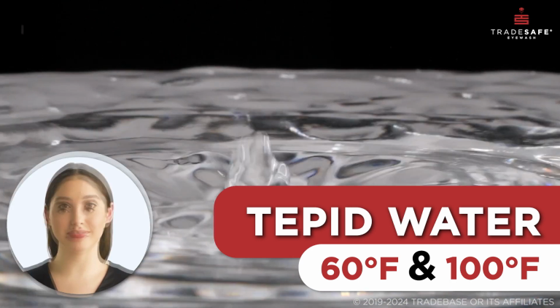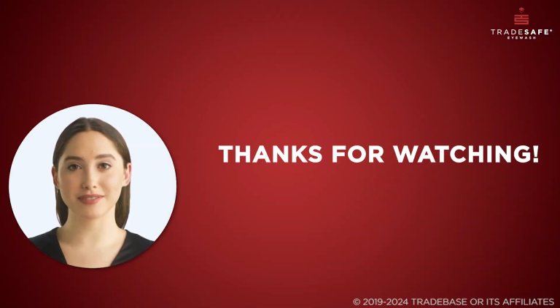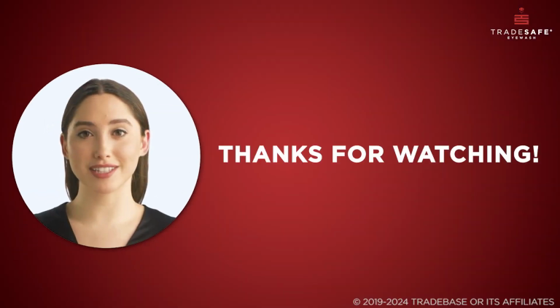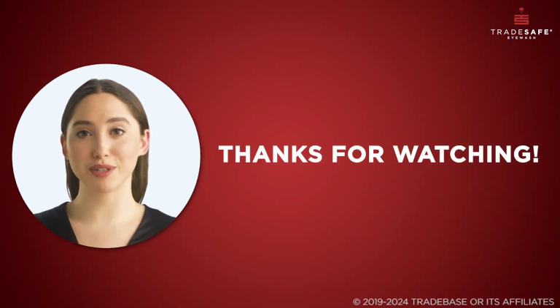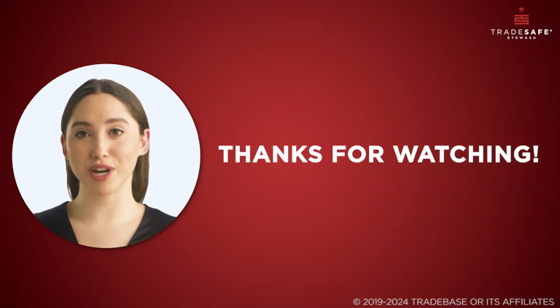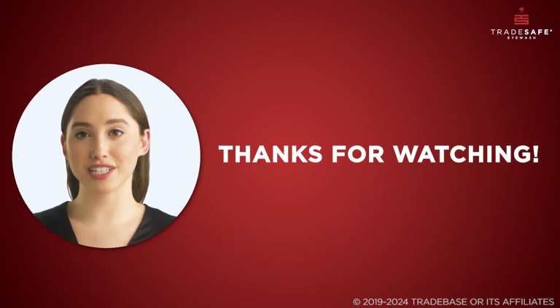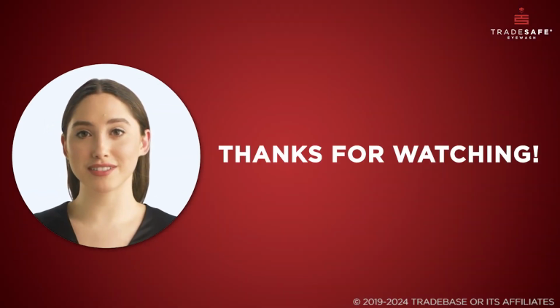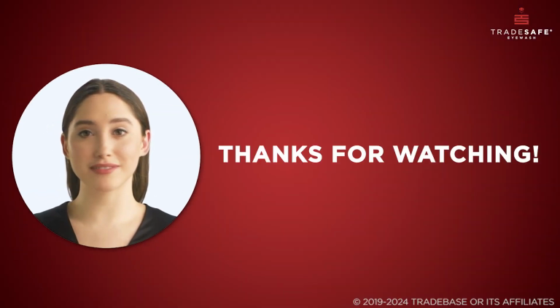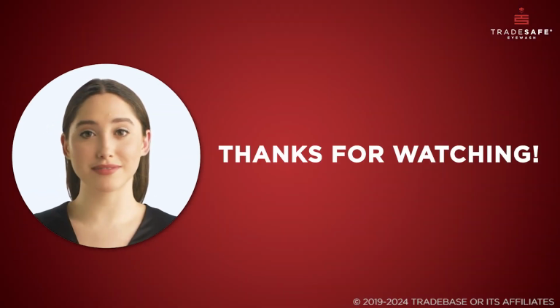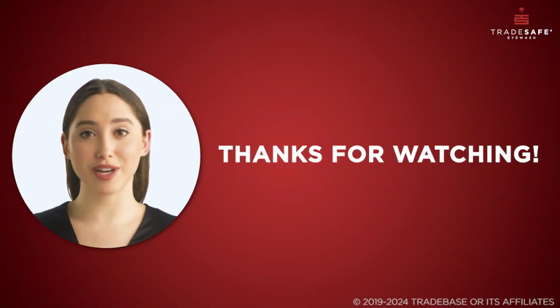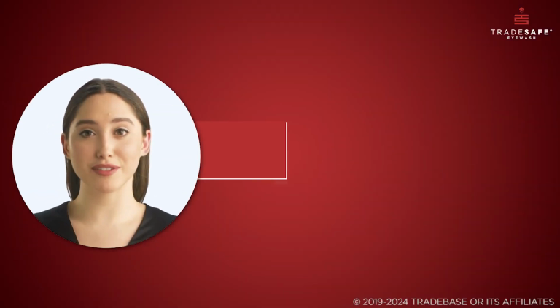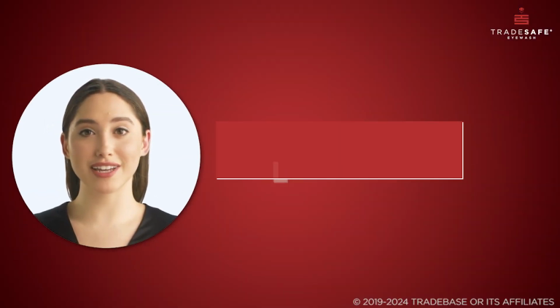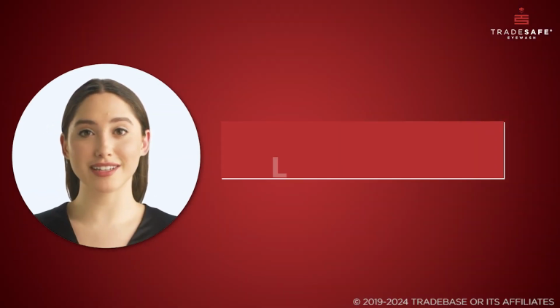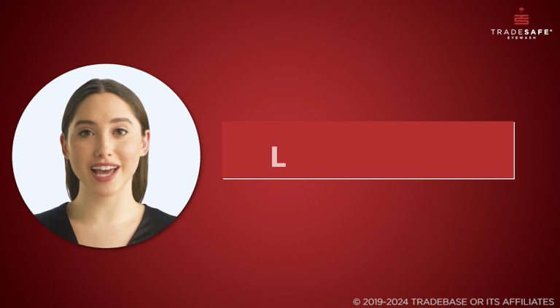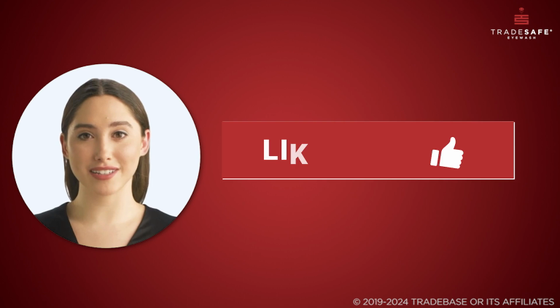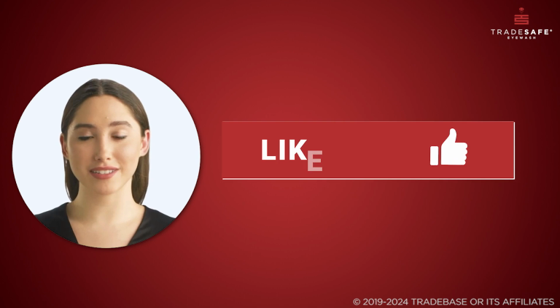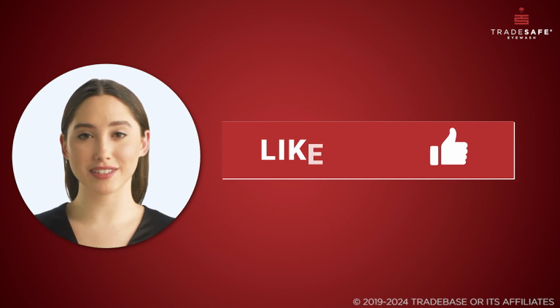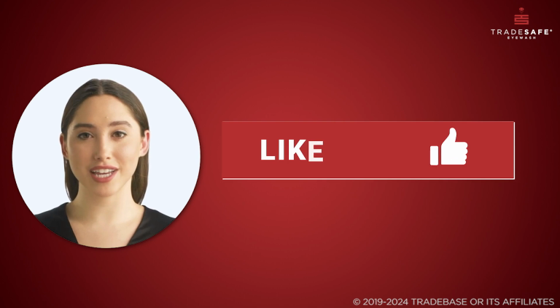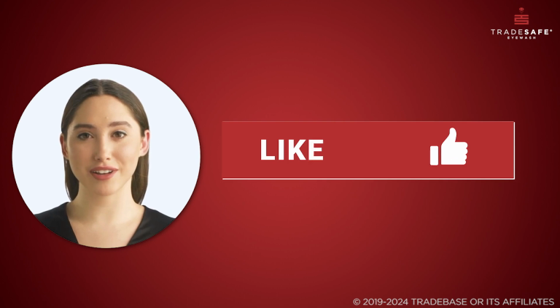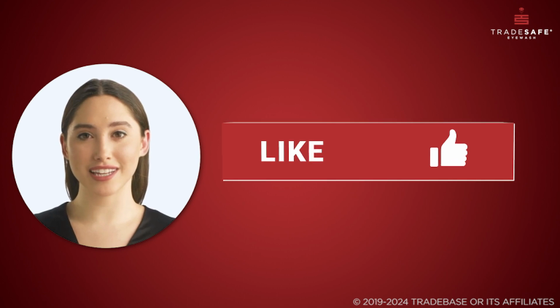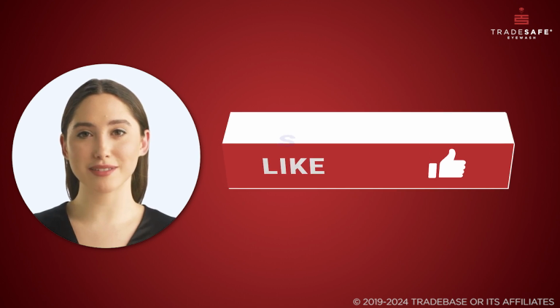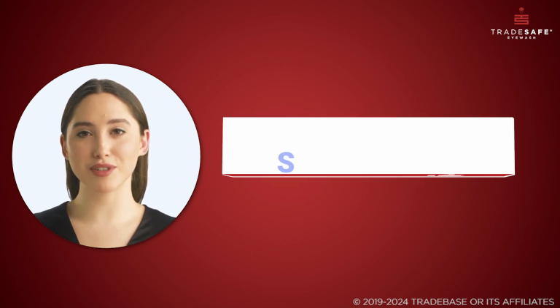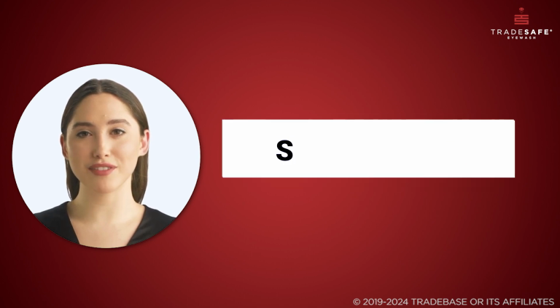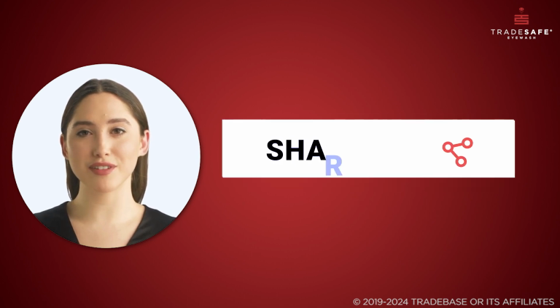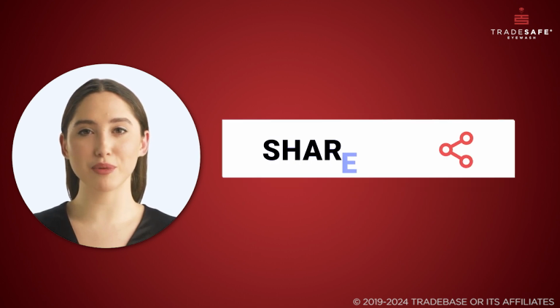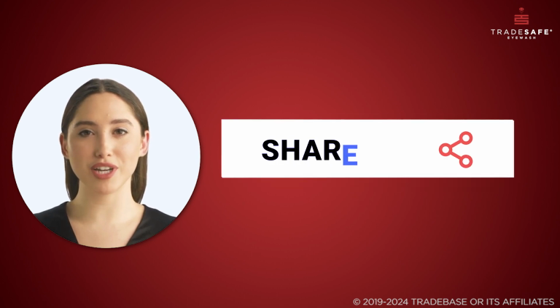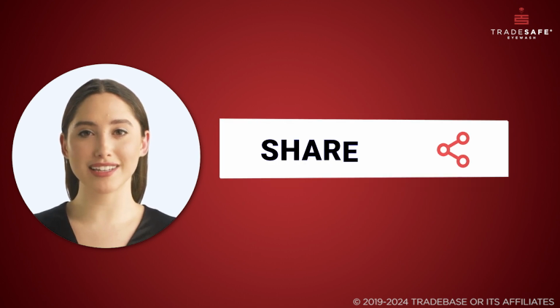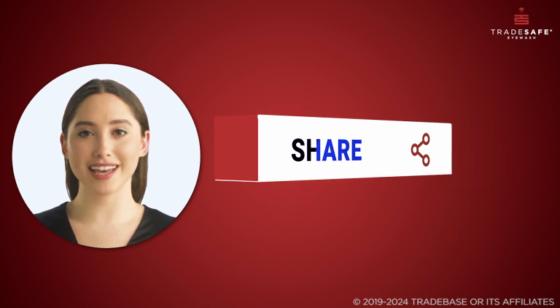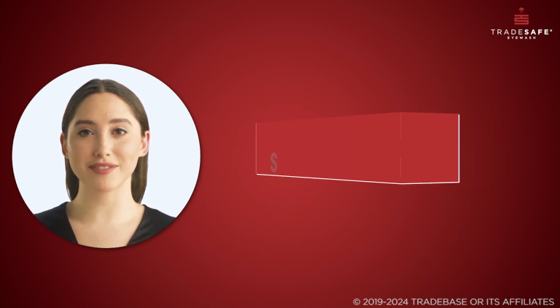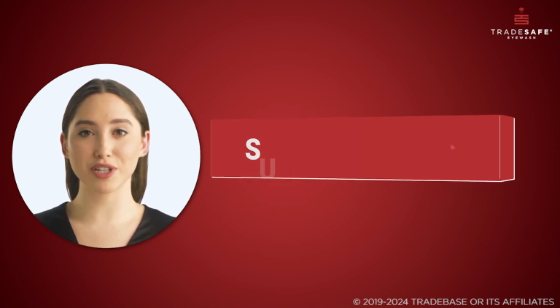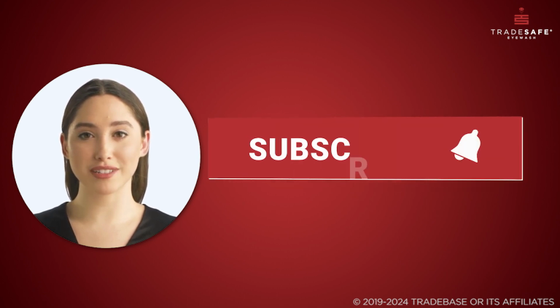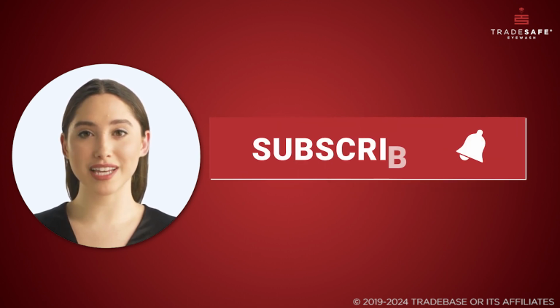Thanks for watching. Don't forget to like, share, and subscribe for more insightful content.